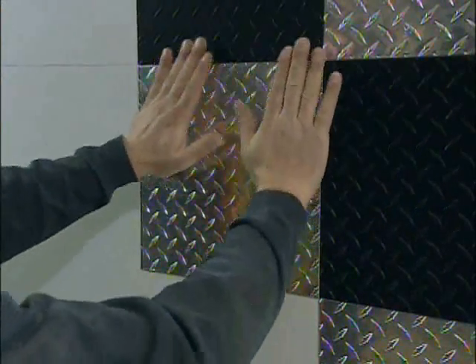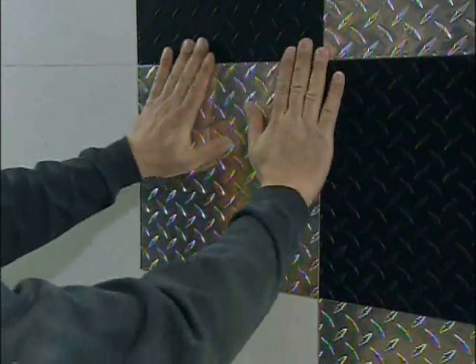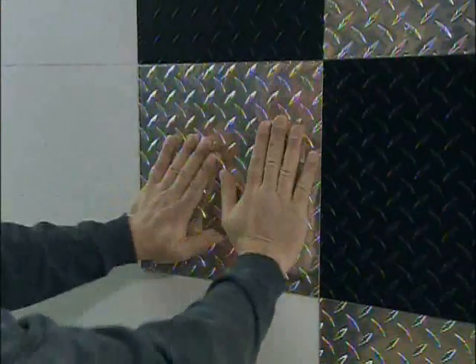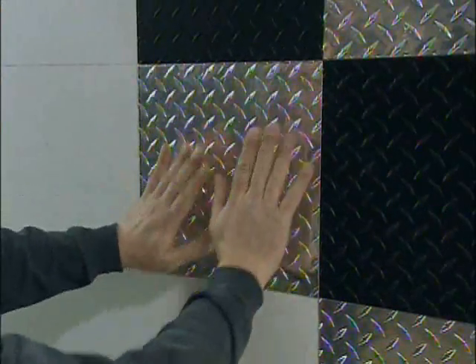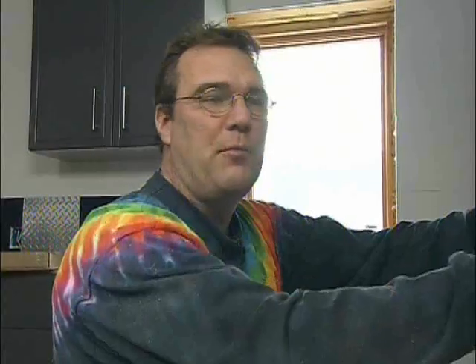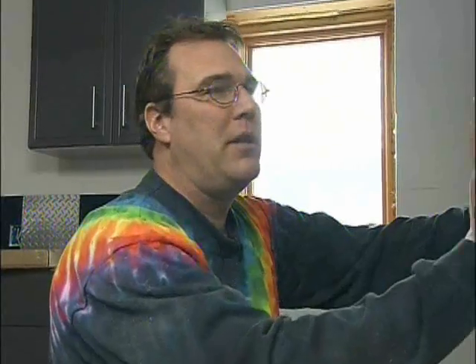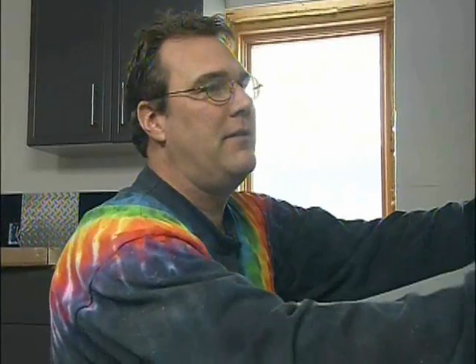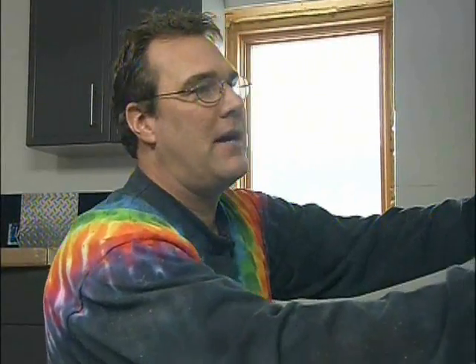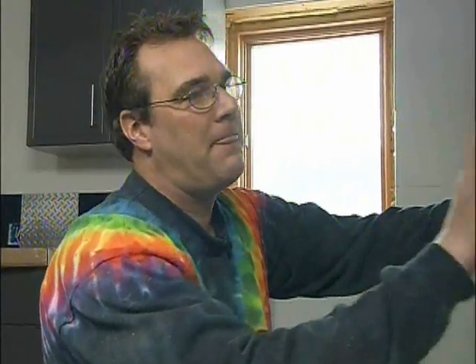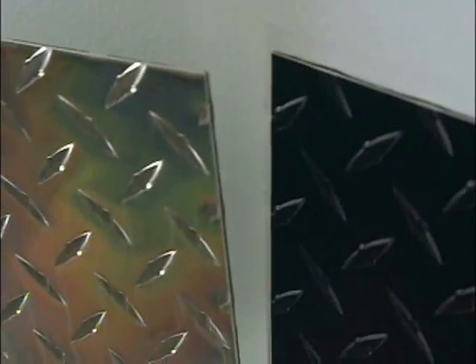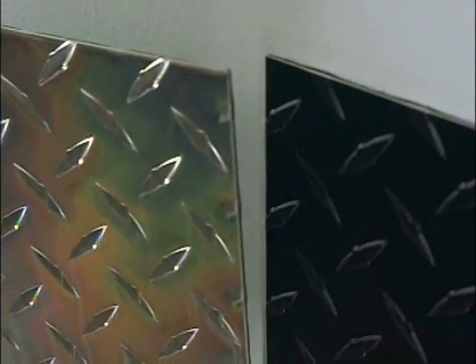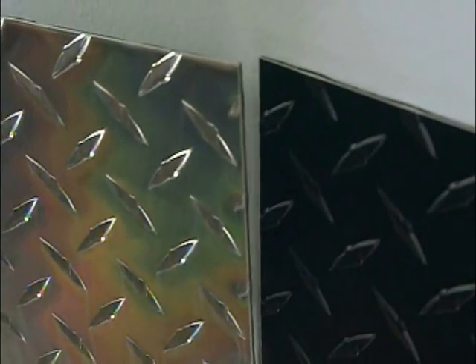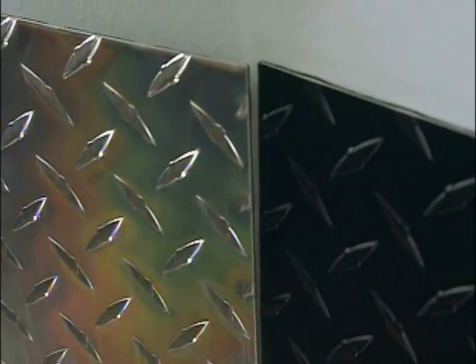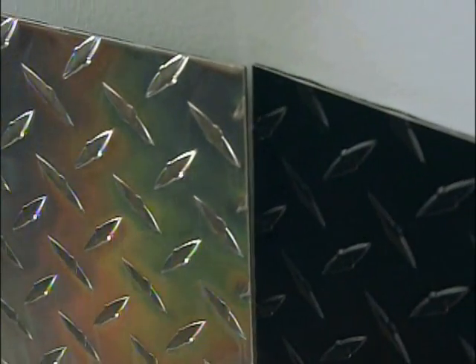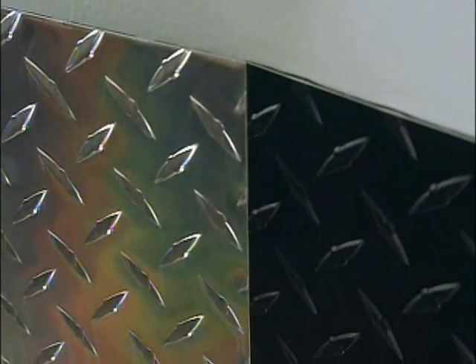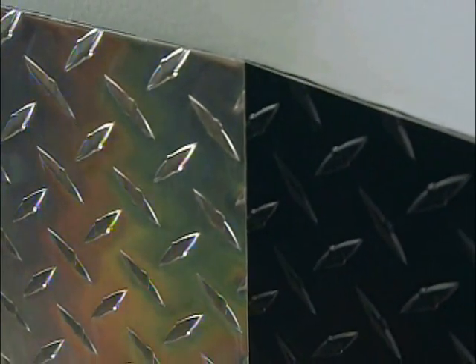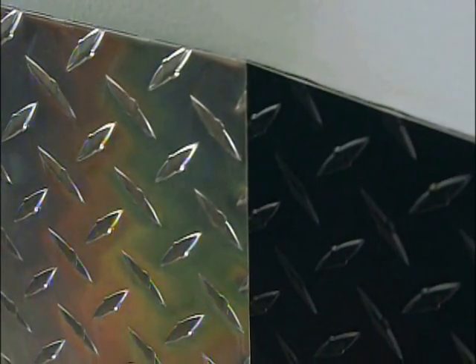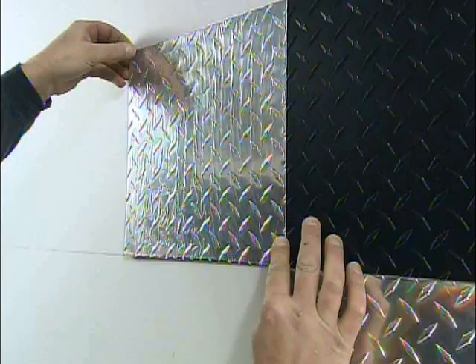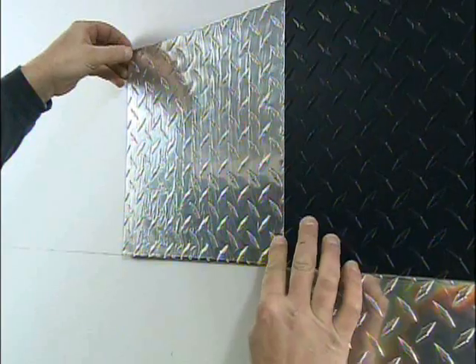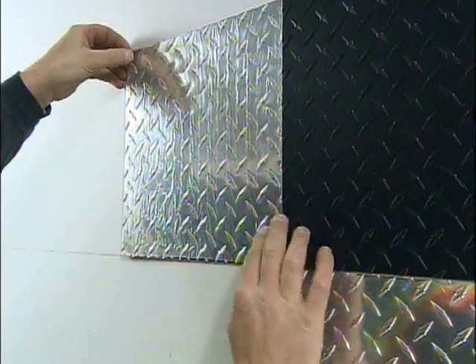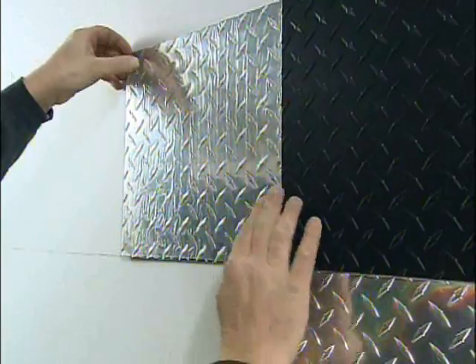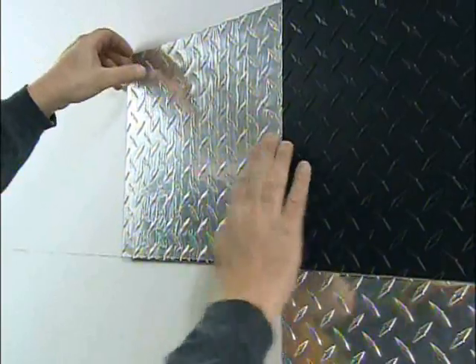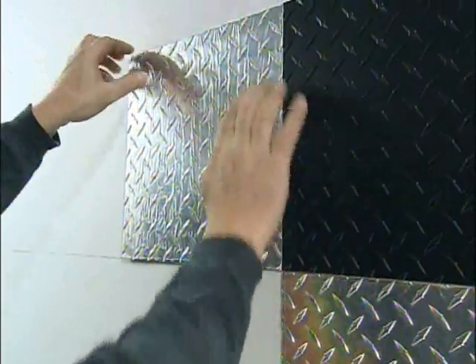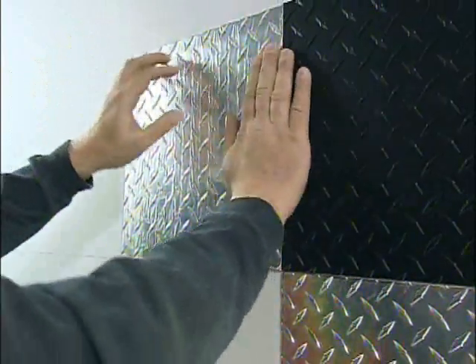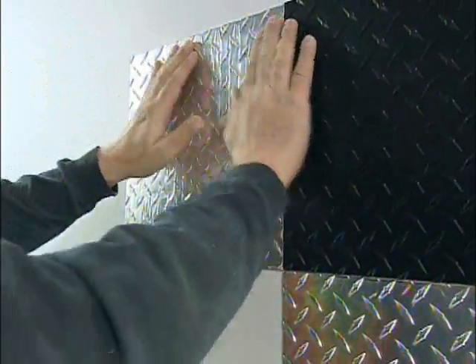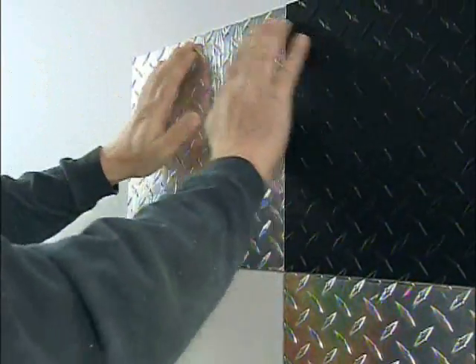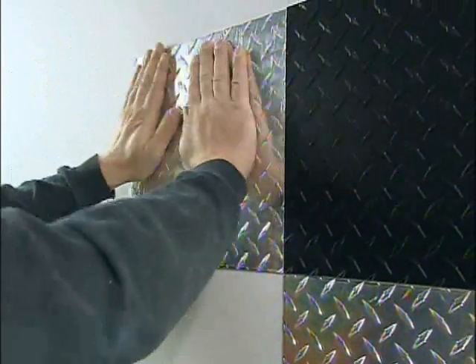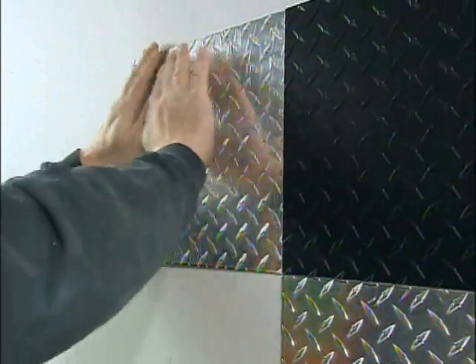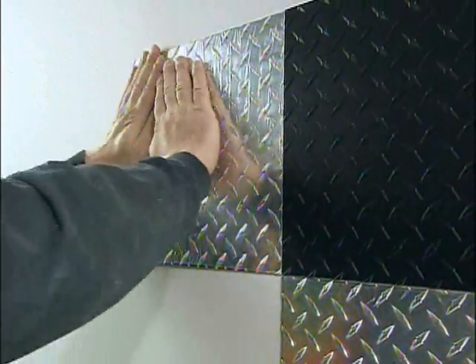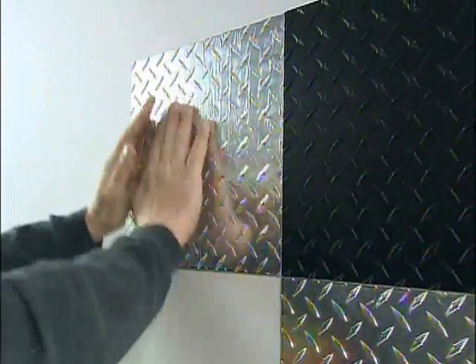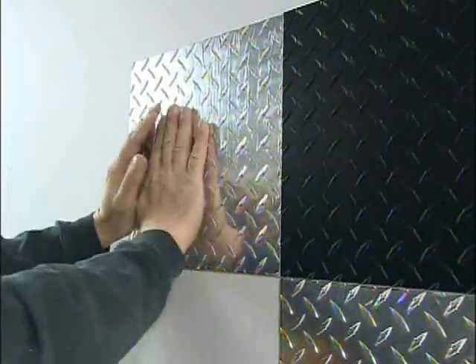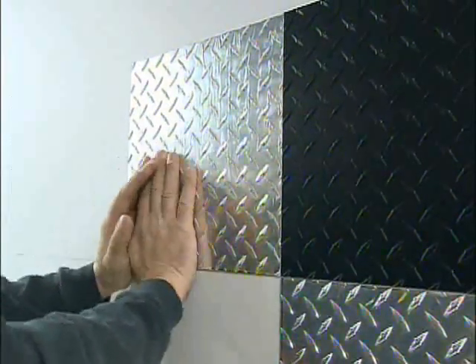You want to be very careful when you're putting these on. Kind of set your corners, line them up. If you stick it, you've got to take it off — it's a drag. We found that out the hard way.